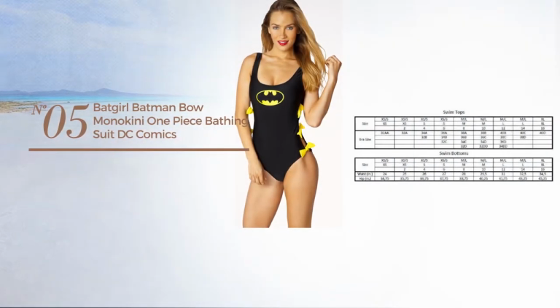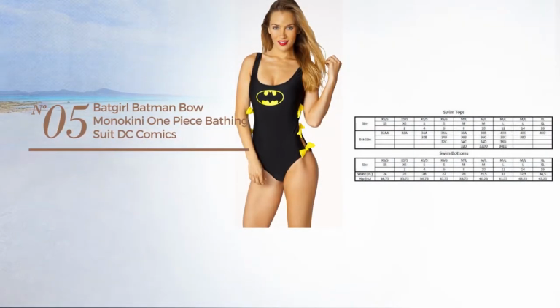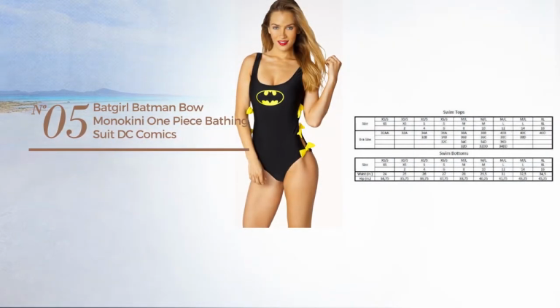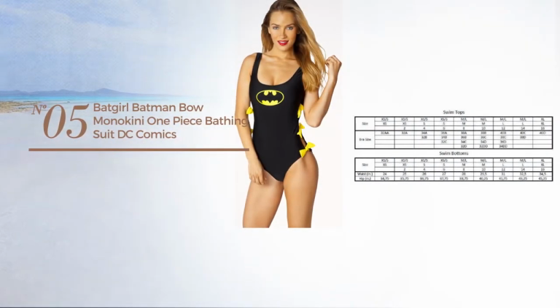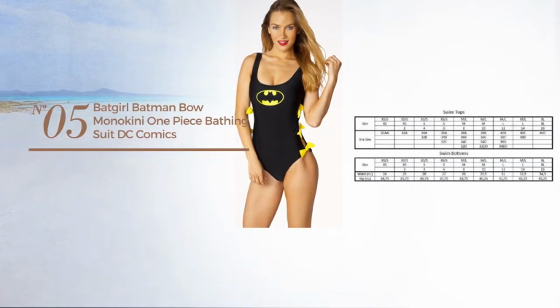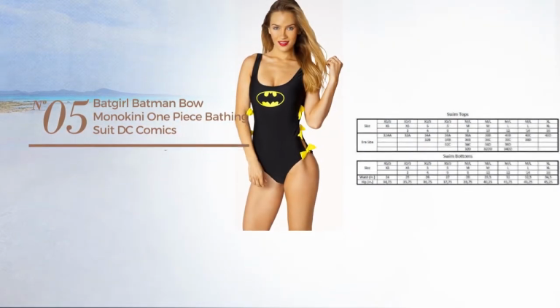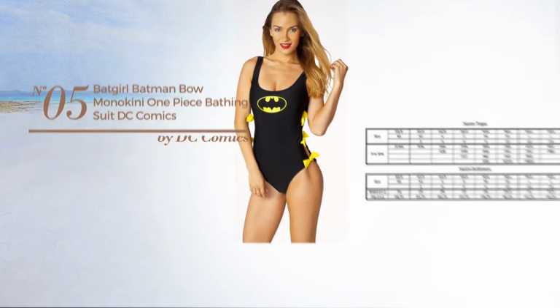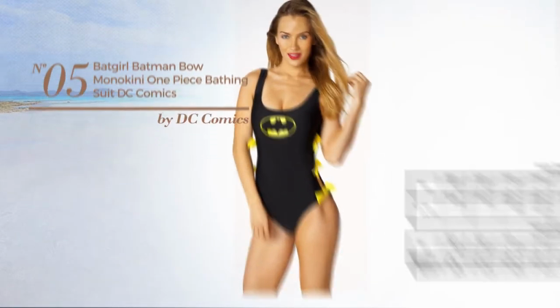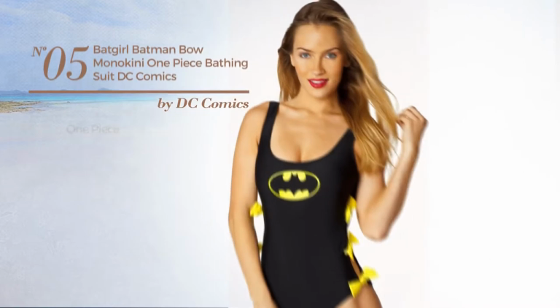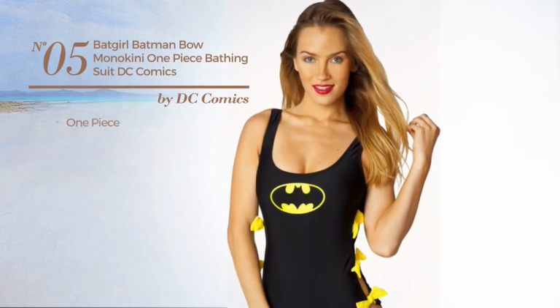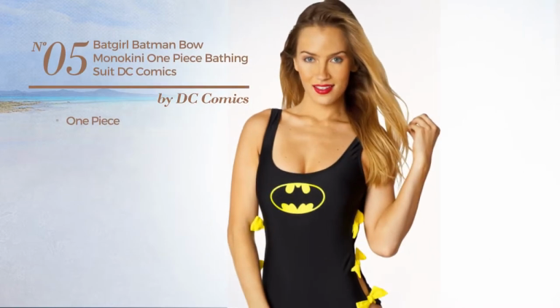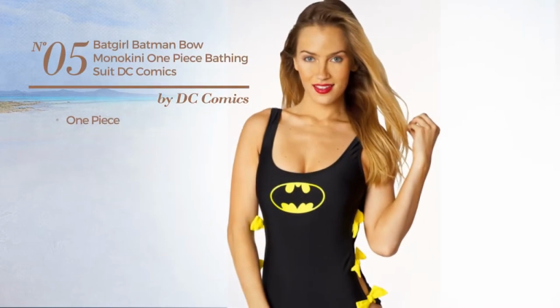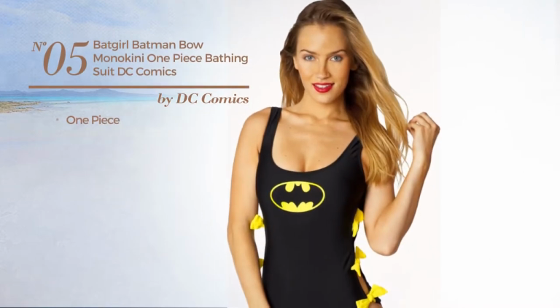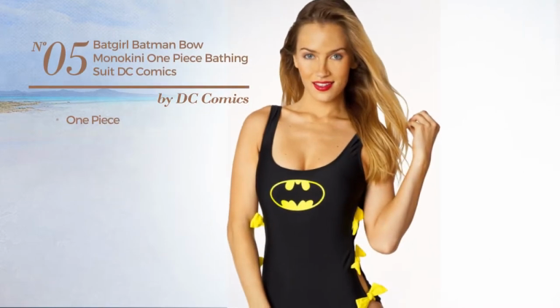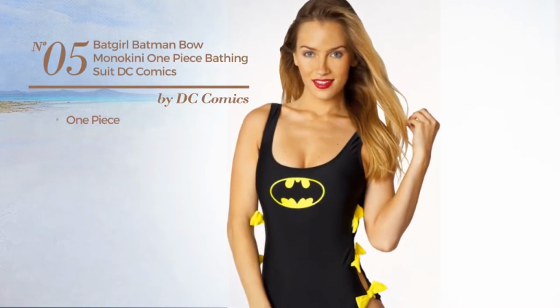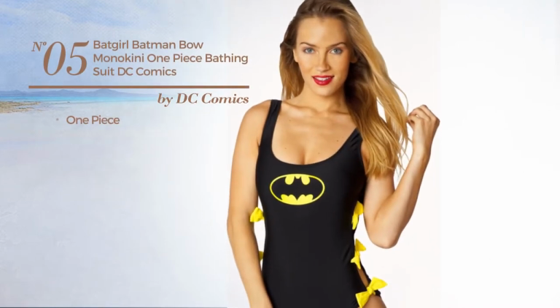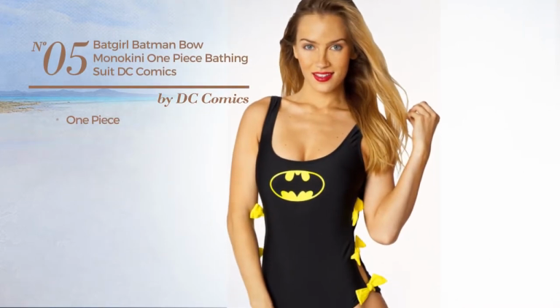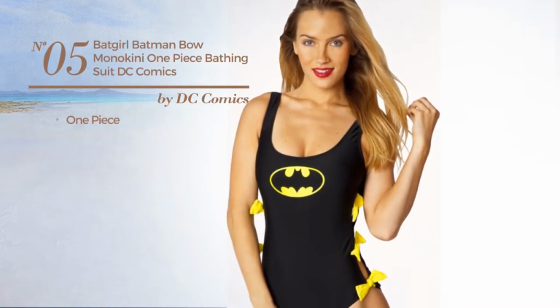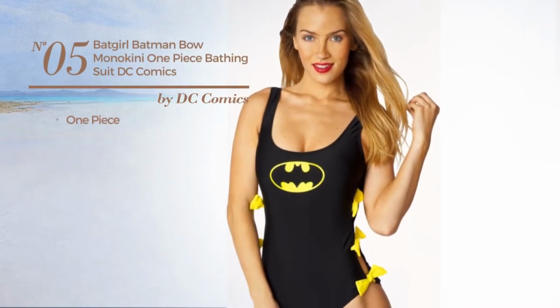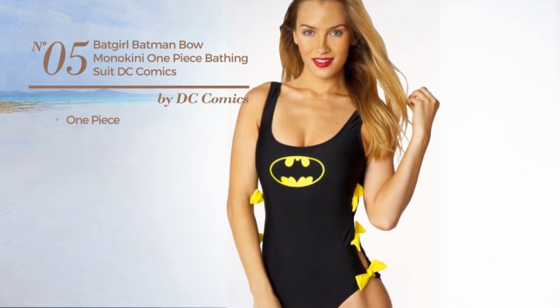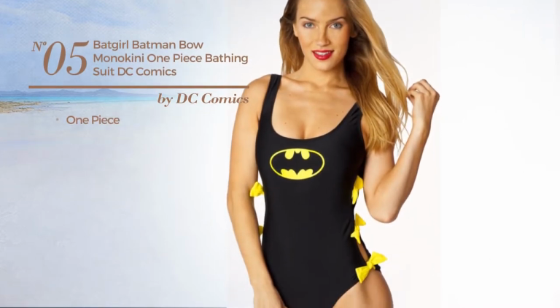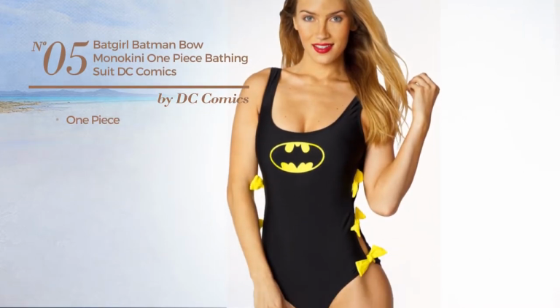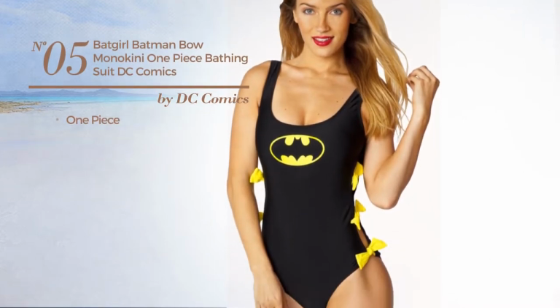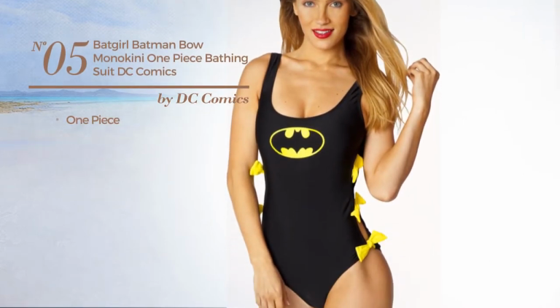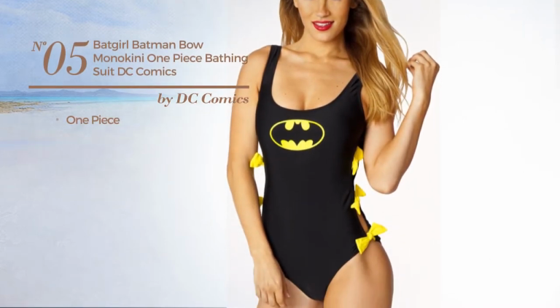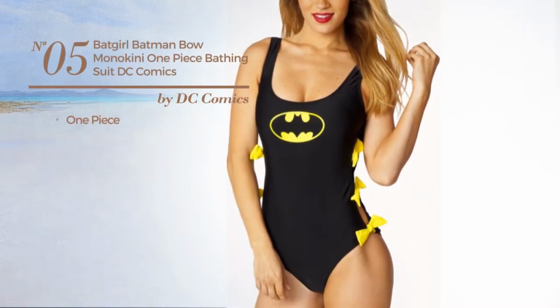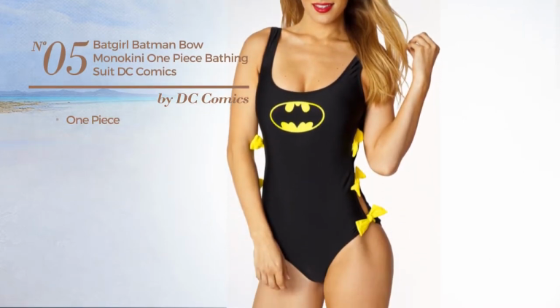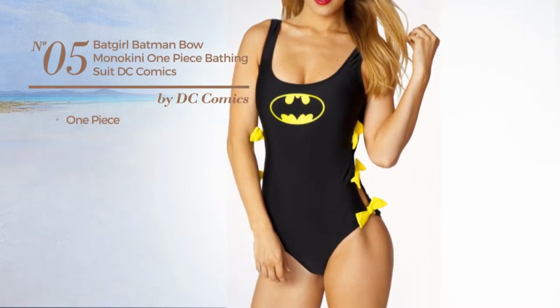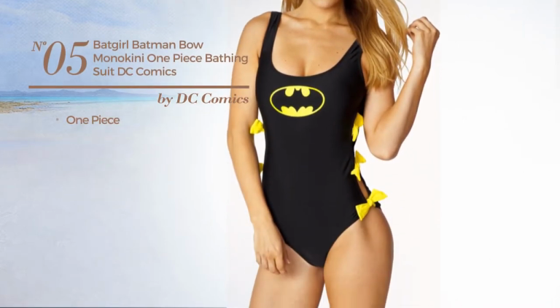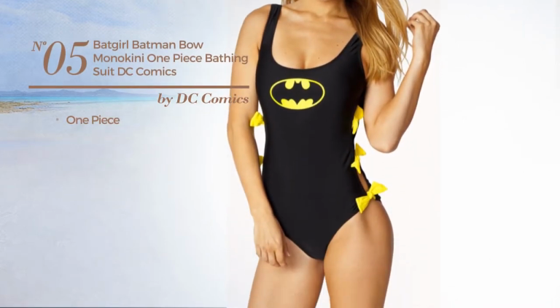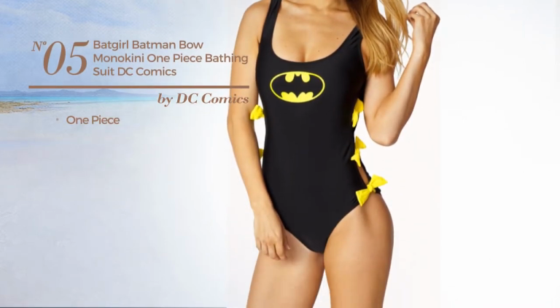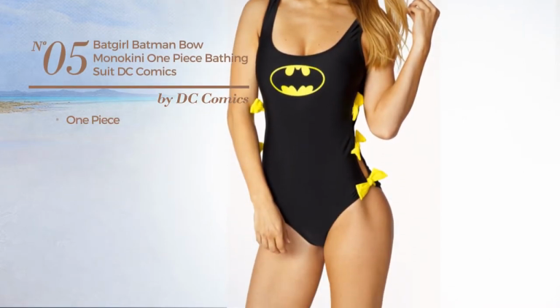Number five: a one-piece suit. Available uniquely in black color.